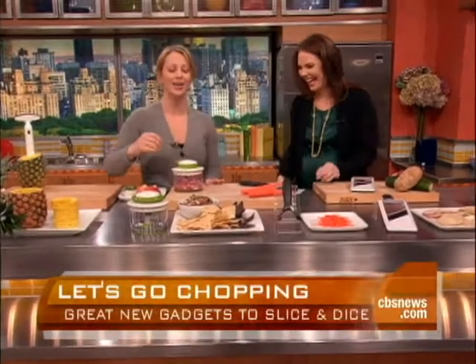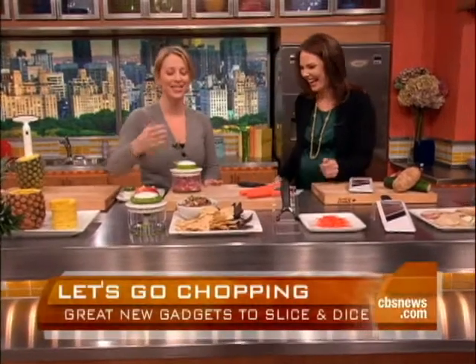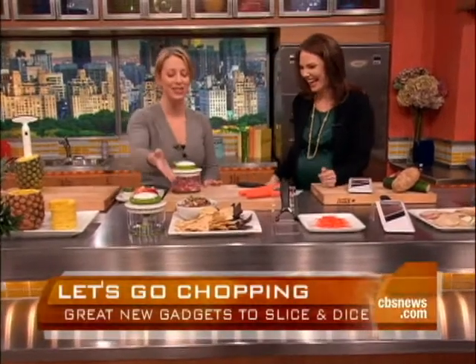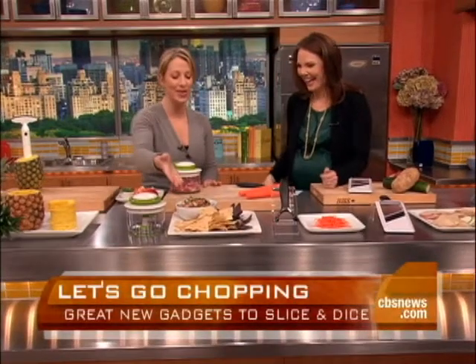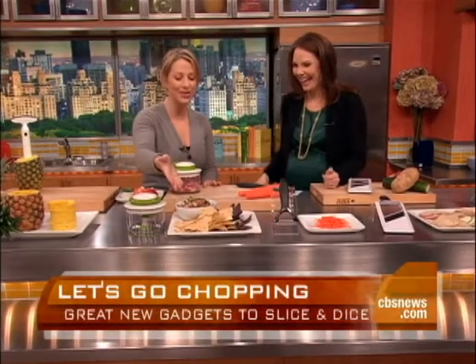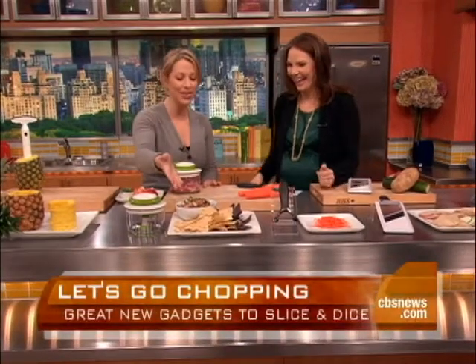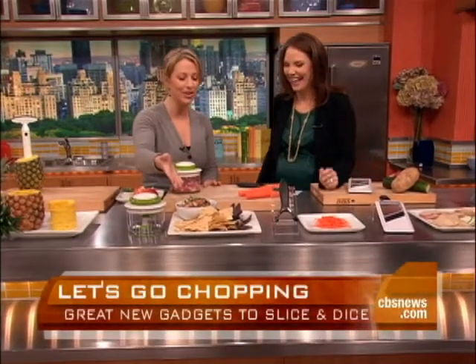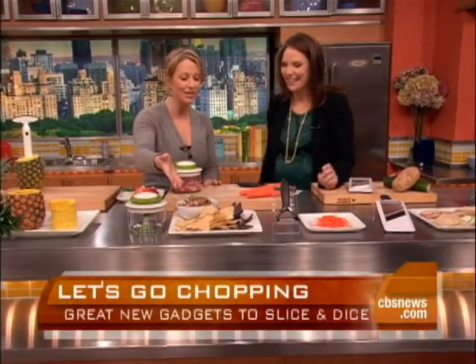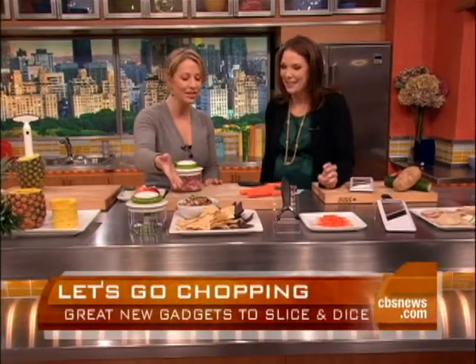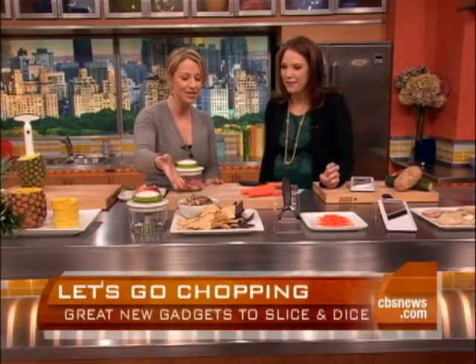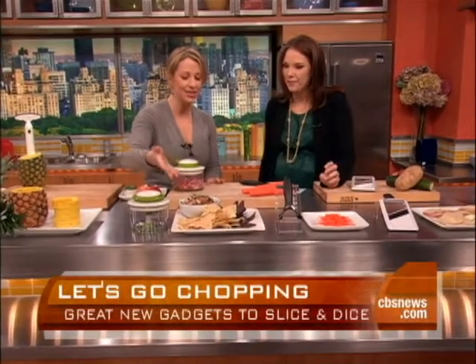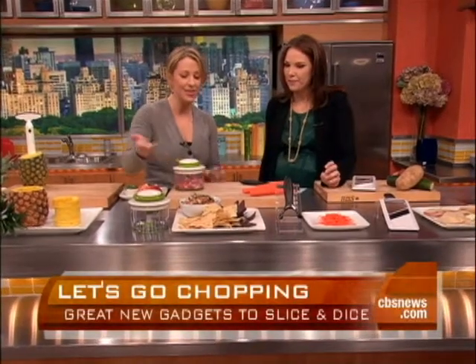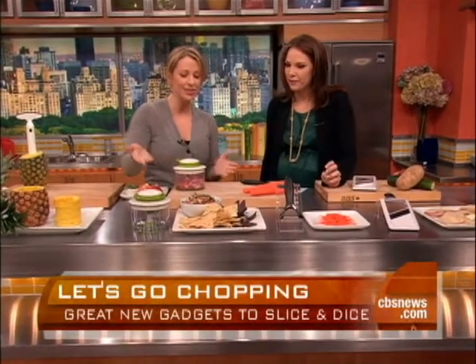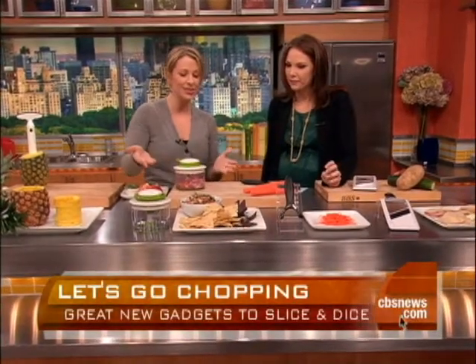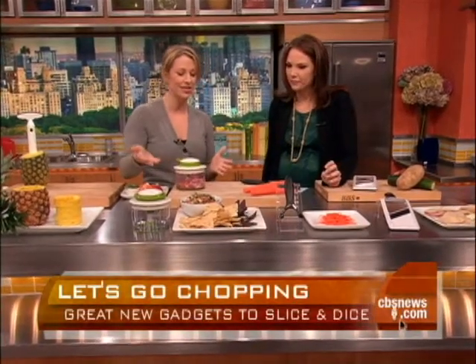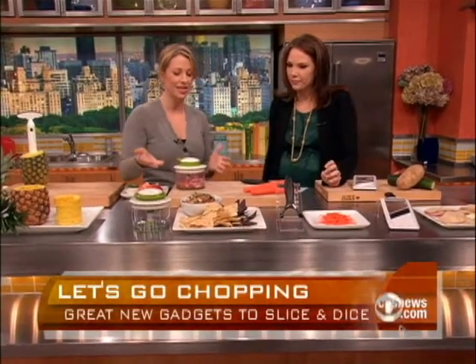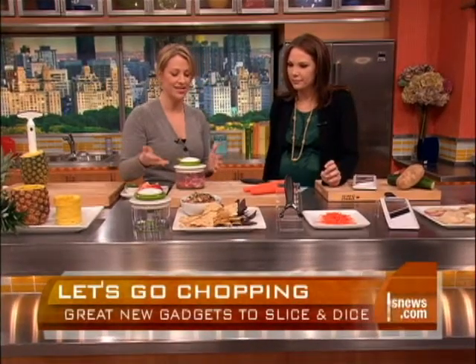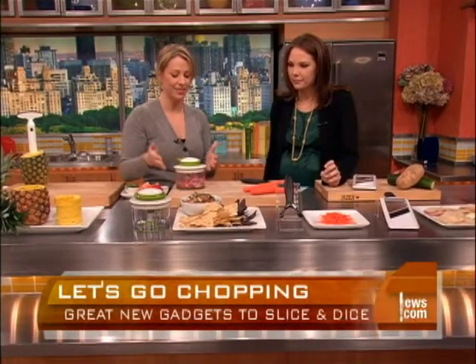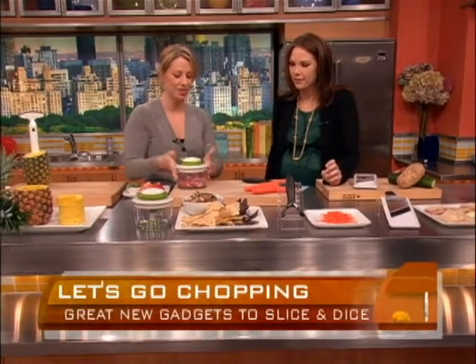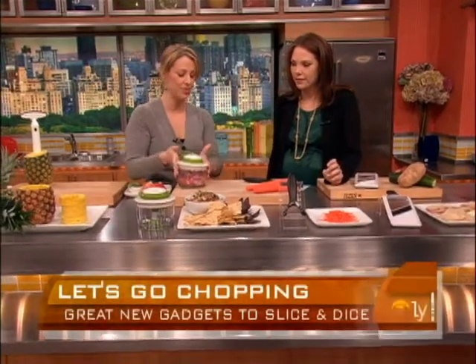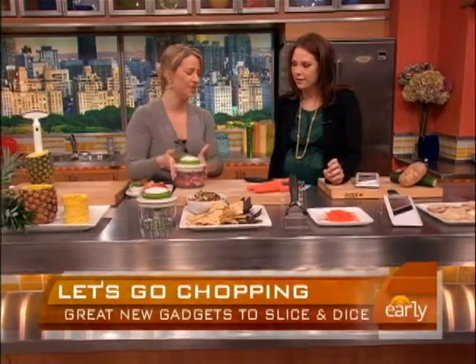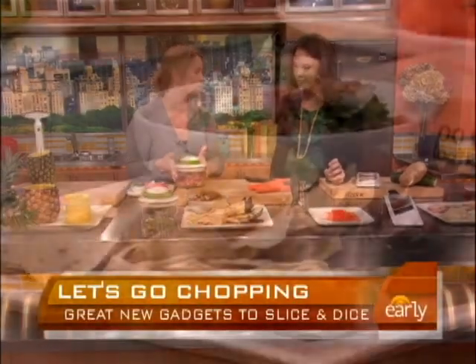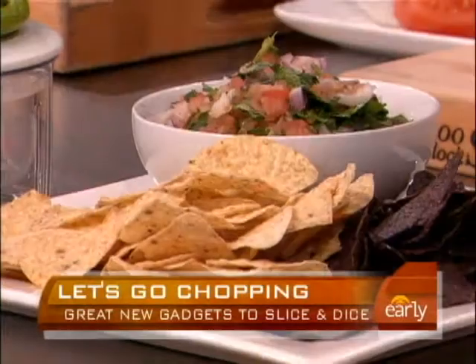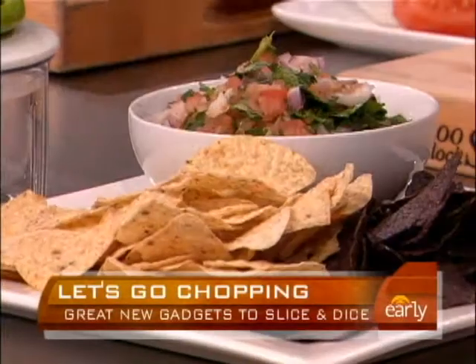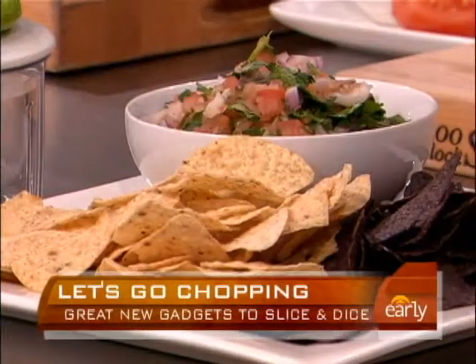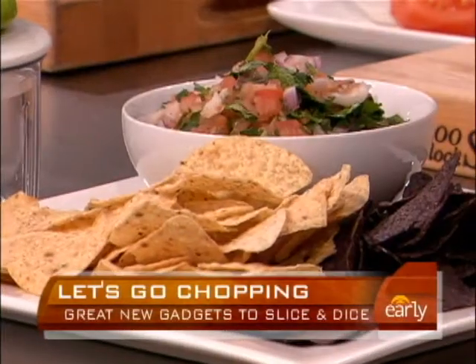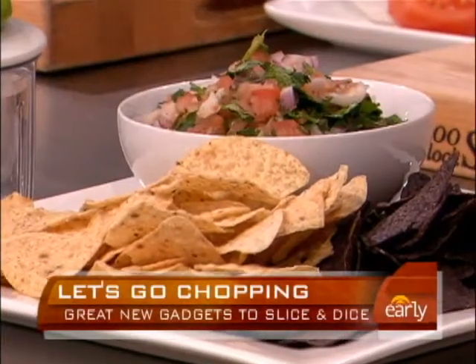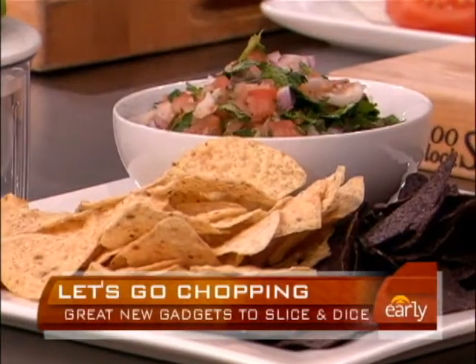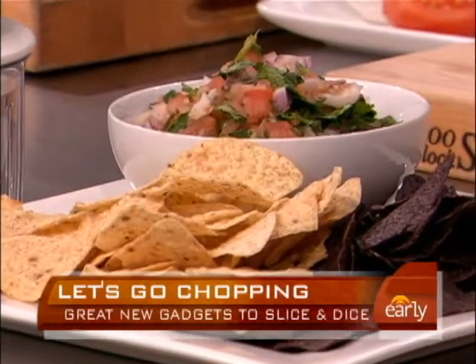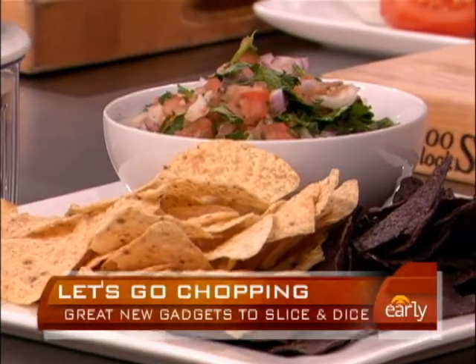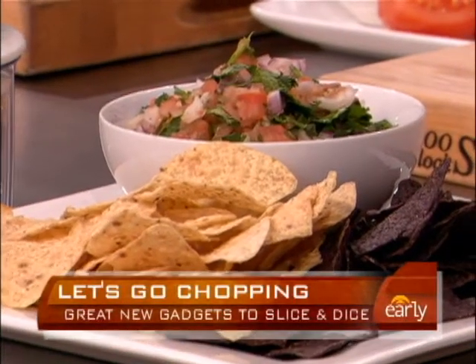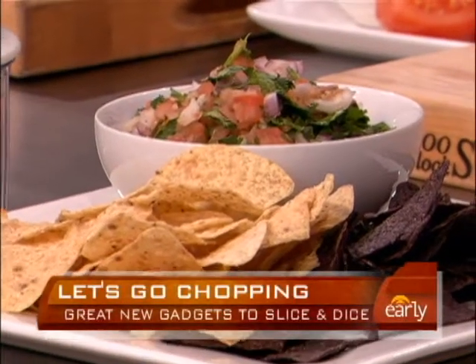You can make salsa in here — it's really fast and so easy to clean up. This is a great product and another favorite.